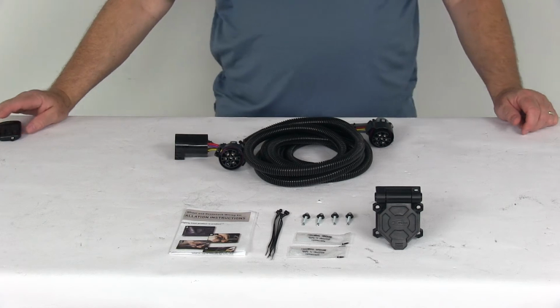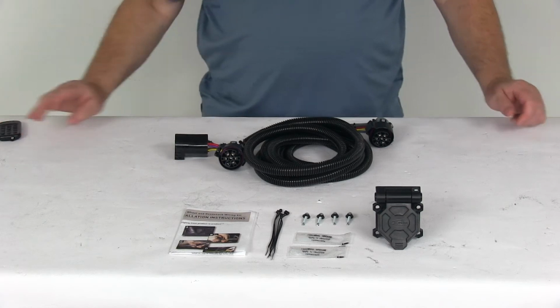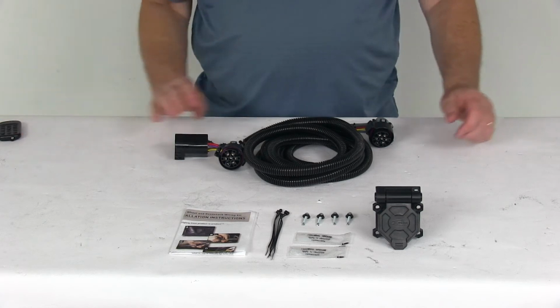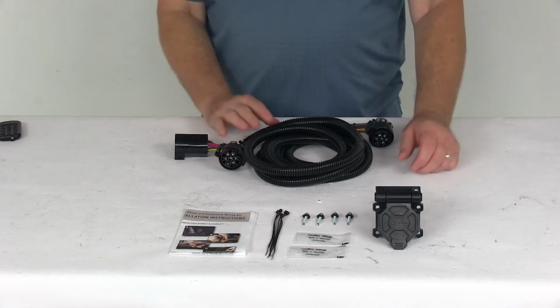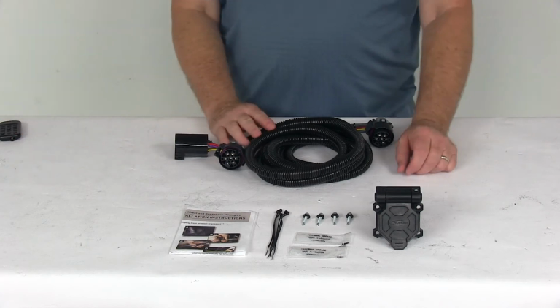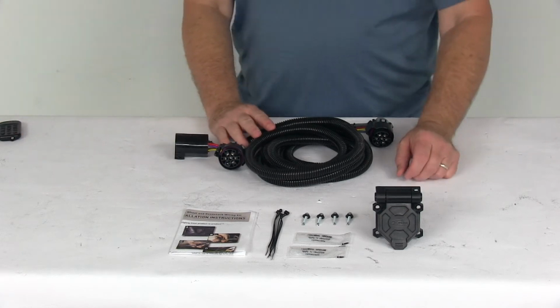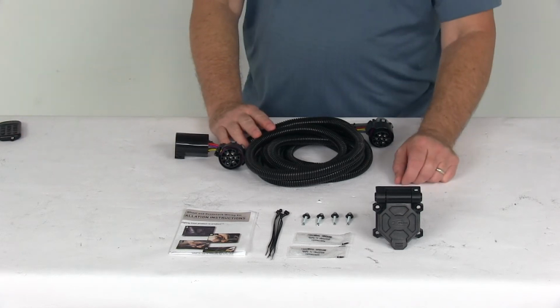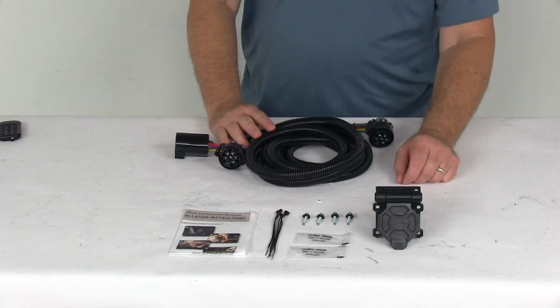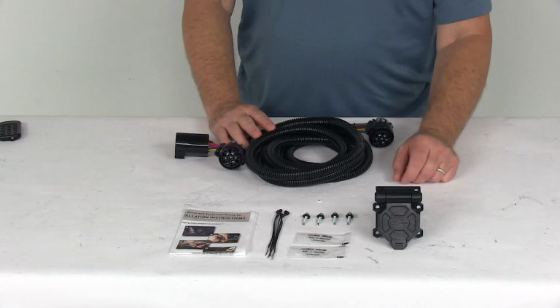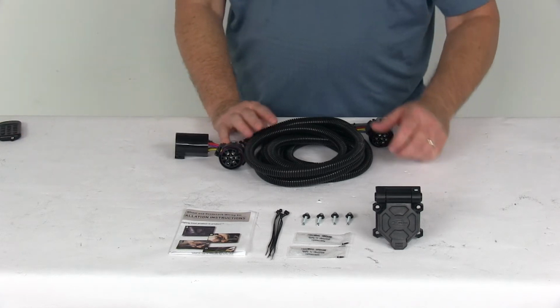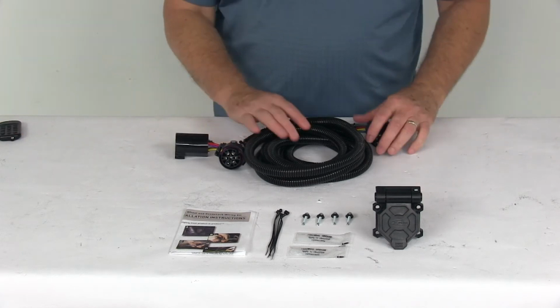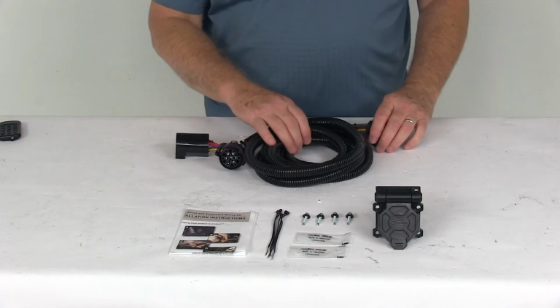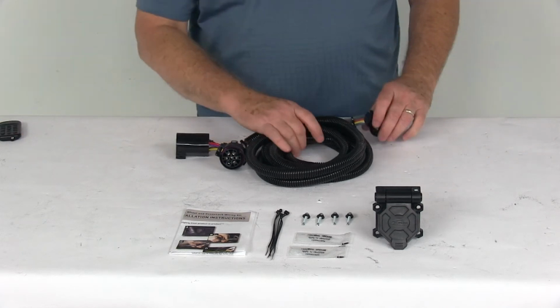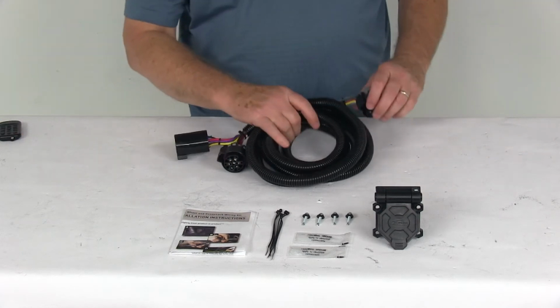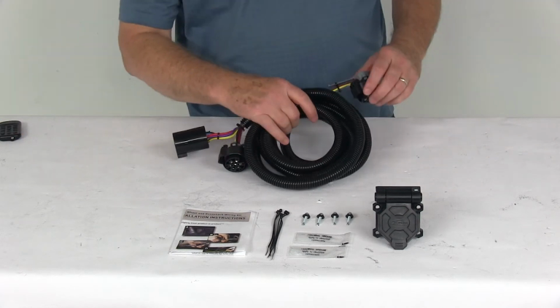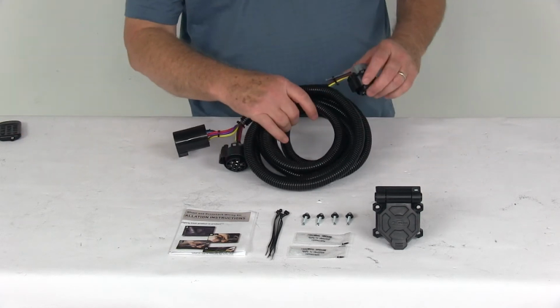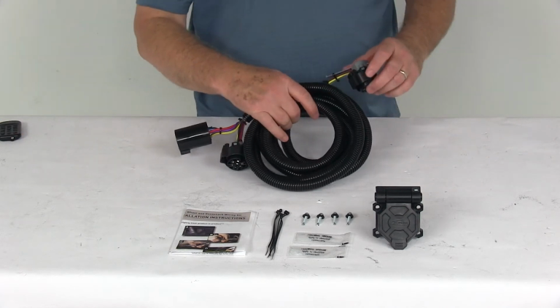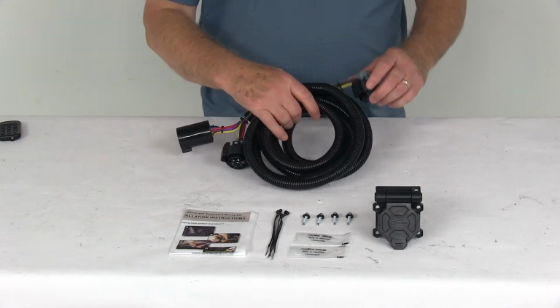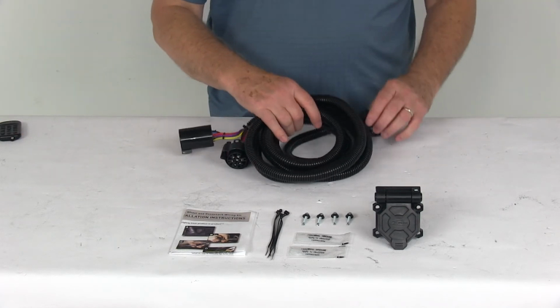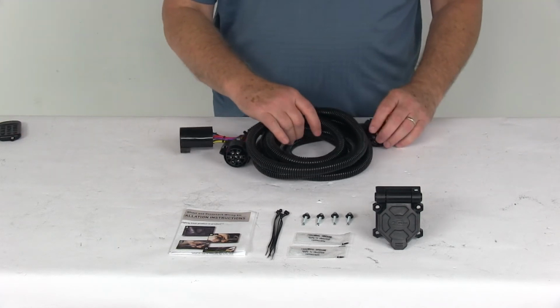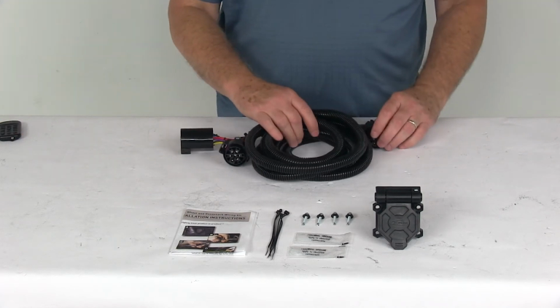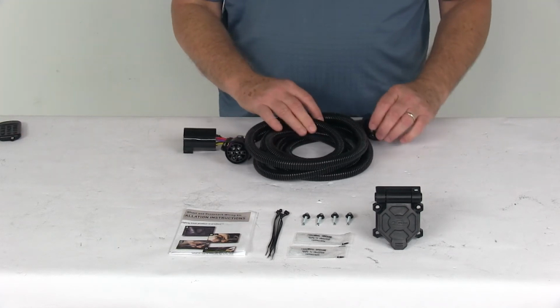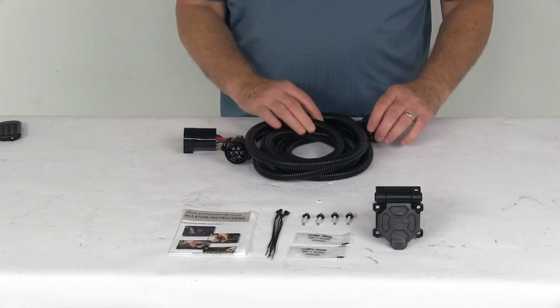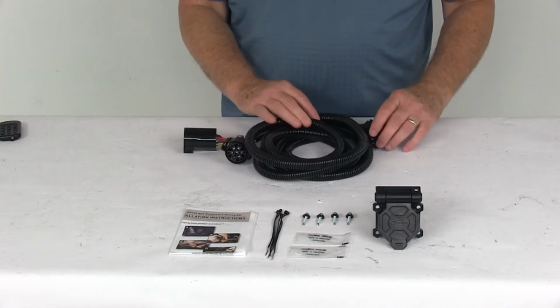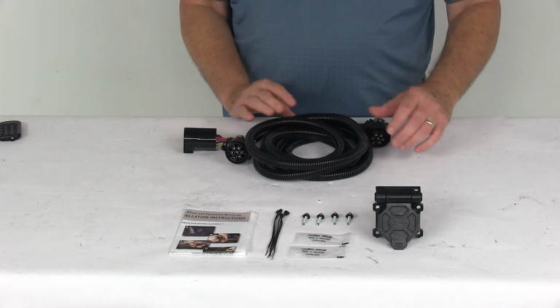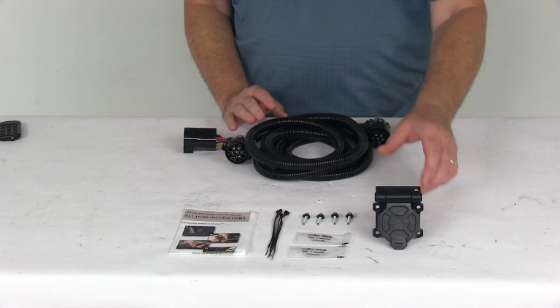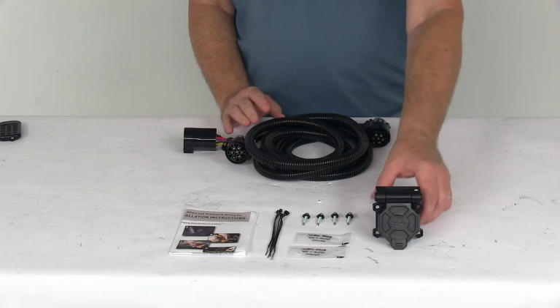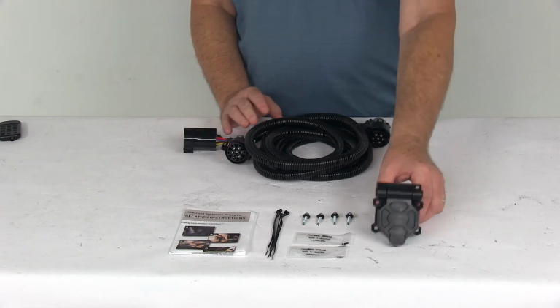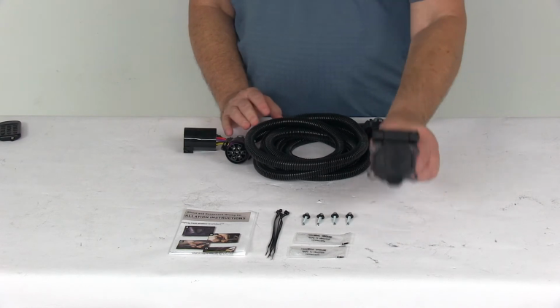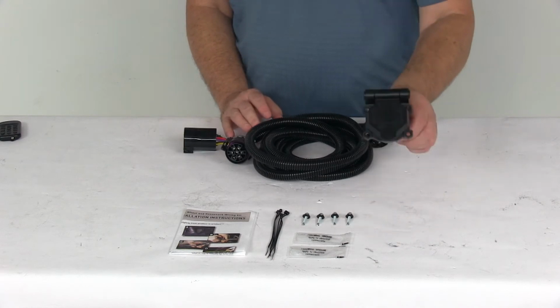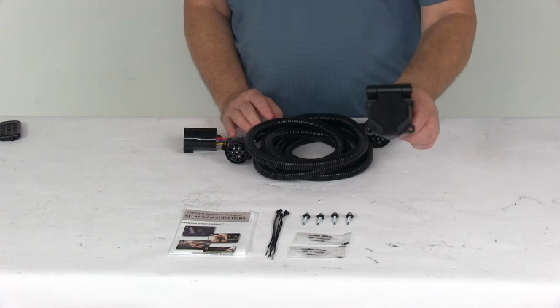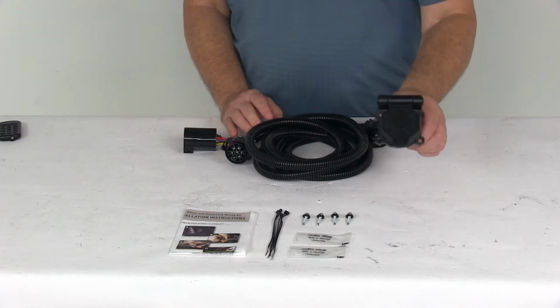Today we're going to take a look at the Hopkins Endurance 5th Wheel and Gooseneck 90-degree wiring harness with the 7-way plug.